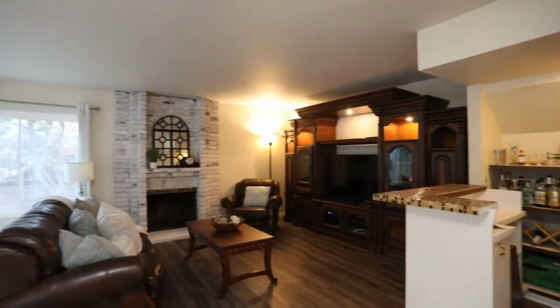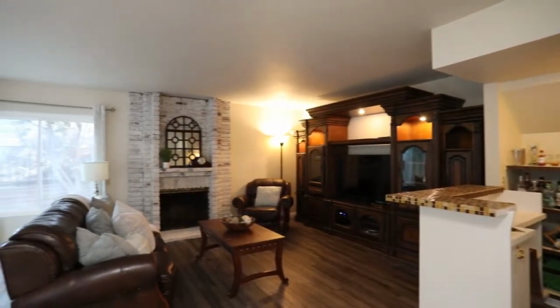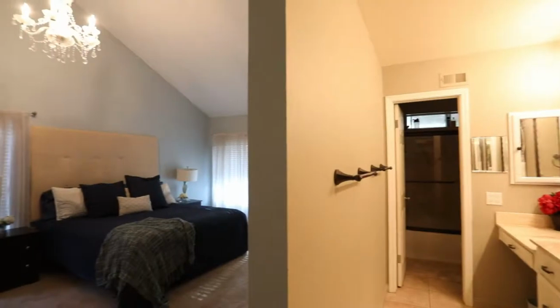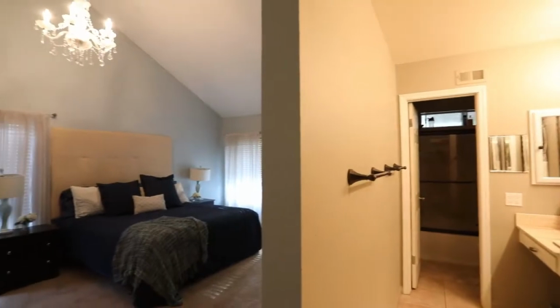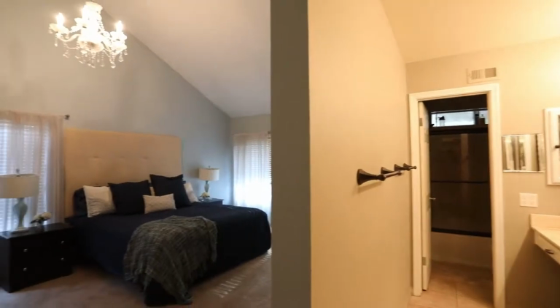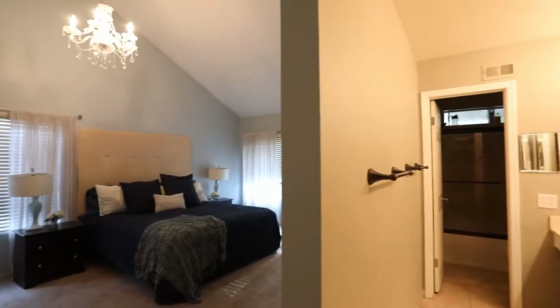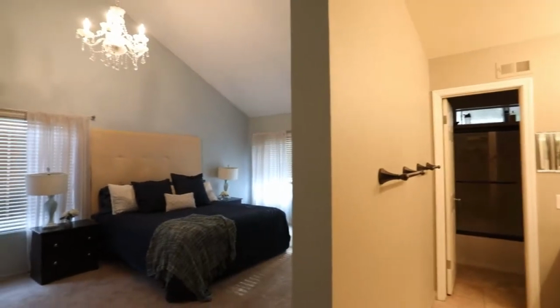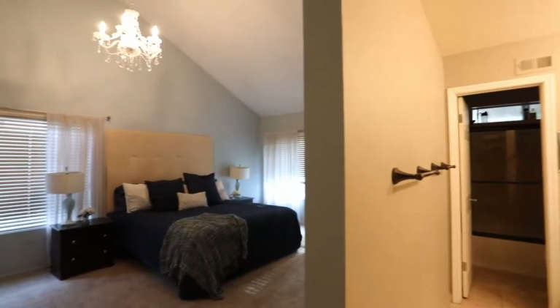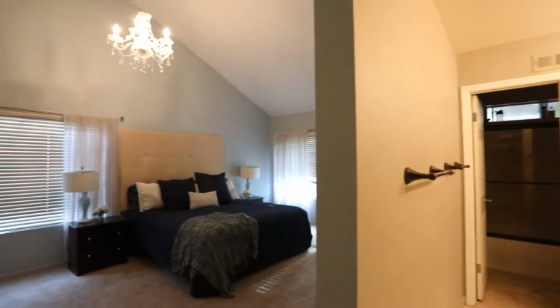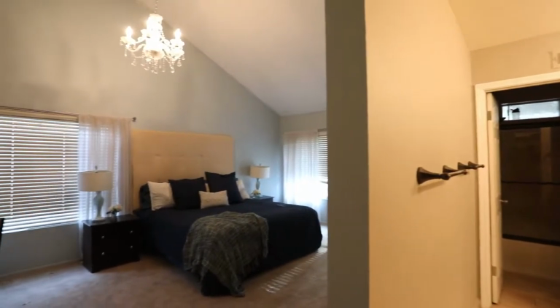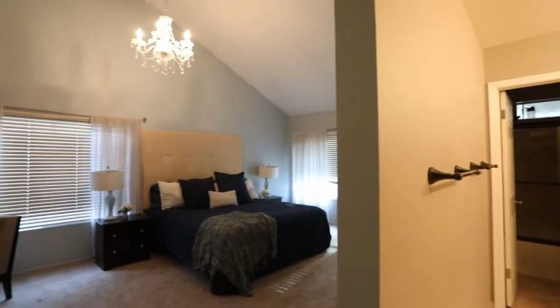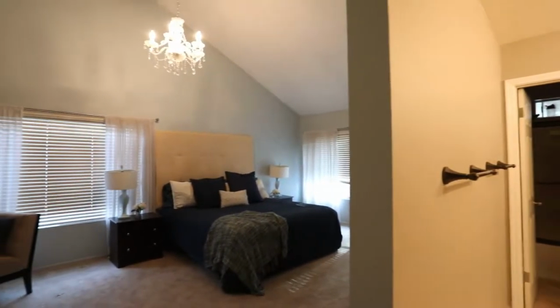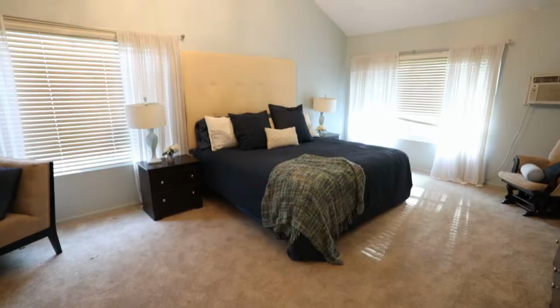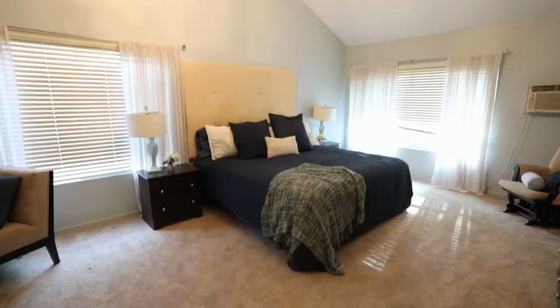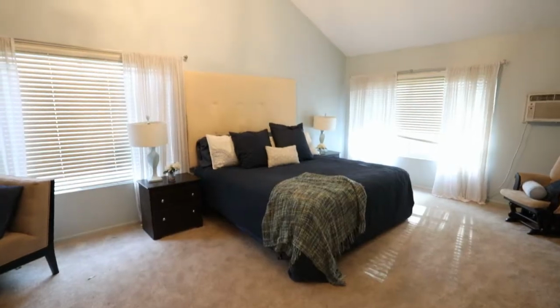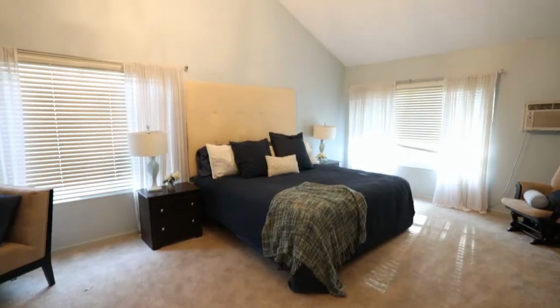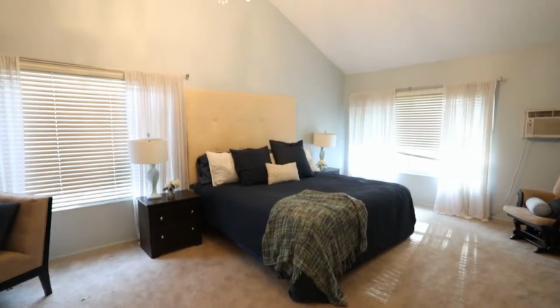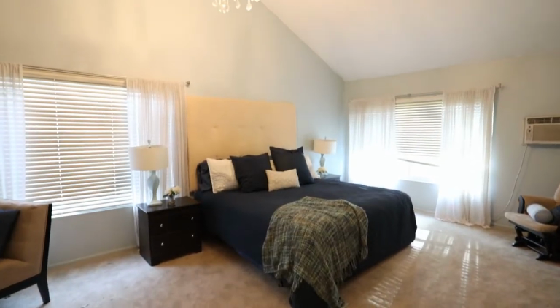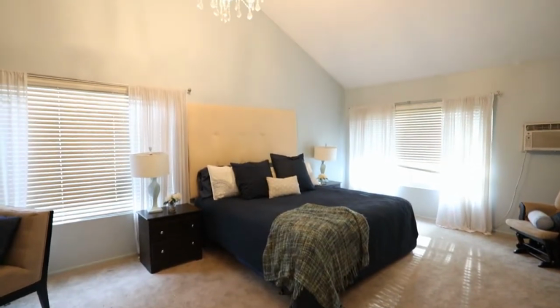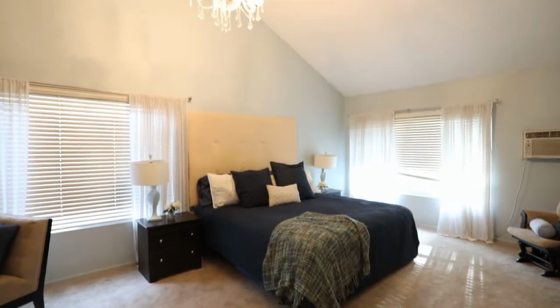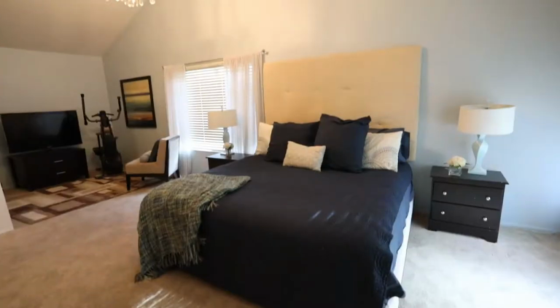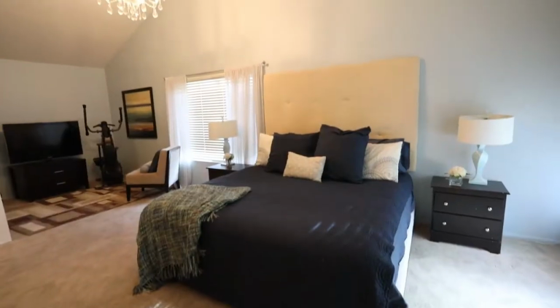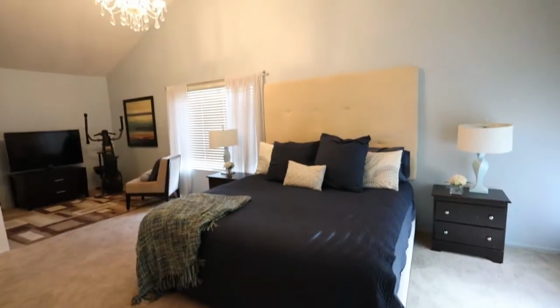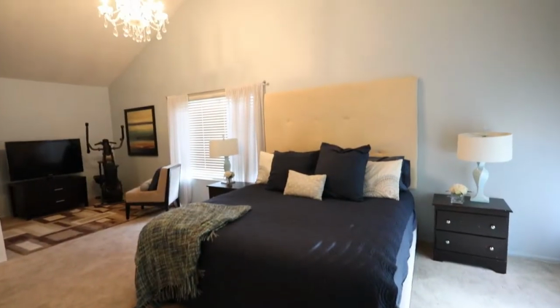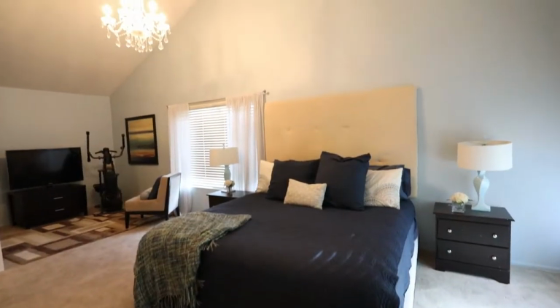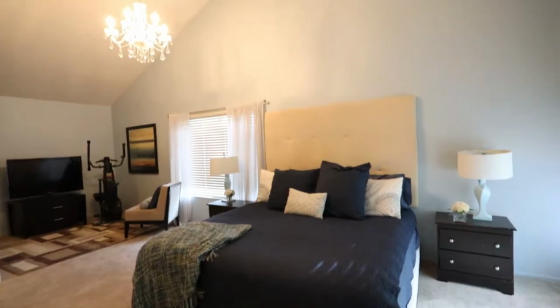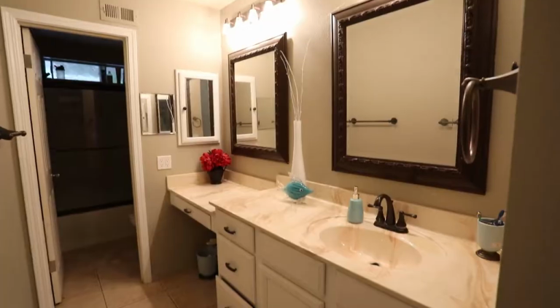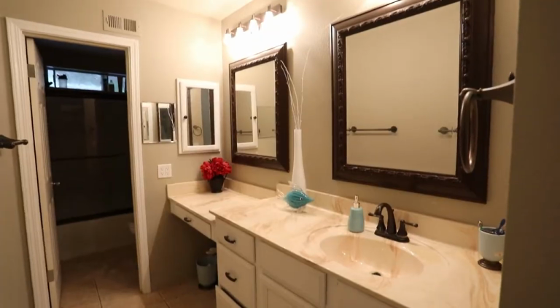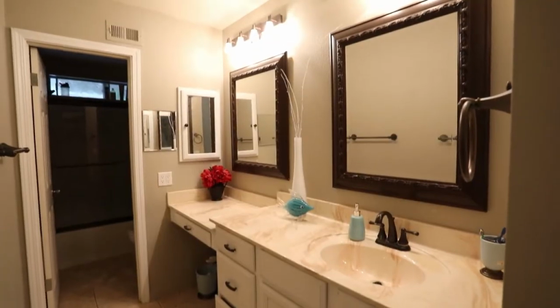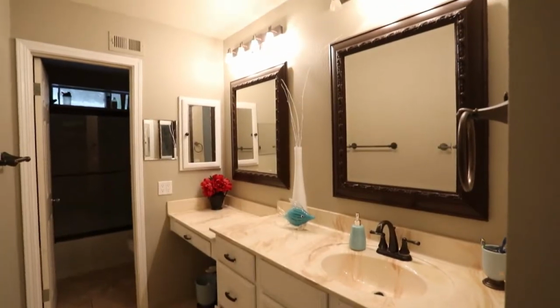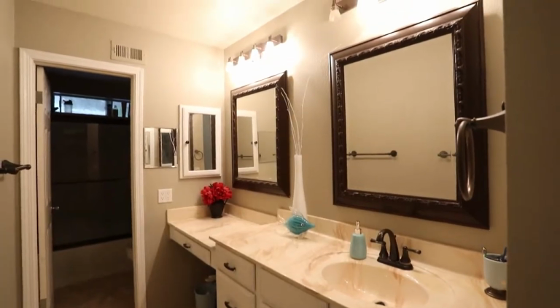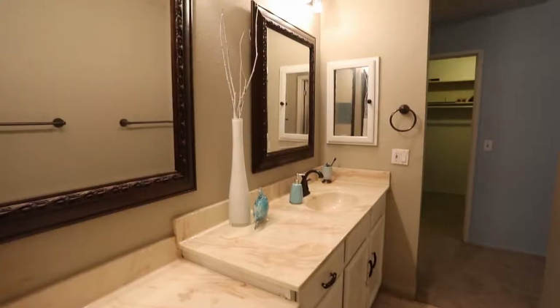The oversized master bedroom features a walk-in closet, tons of natural light, a nook perfect for a sitting area and a chandelier.